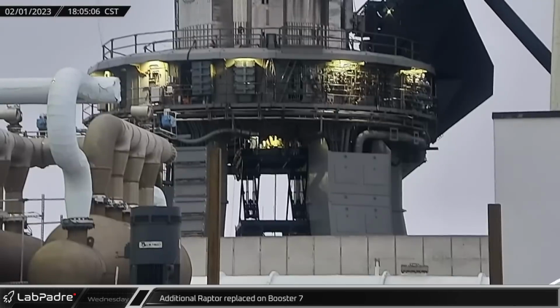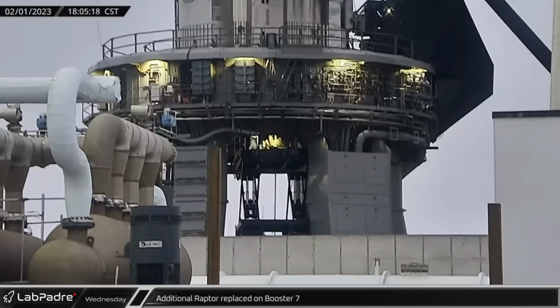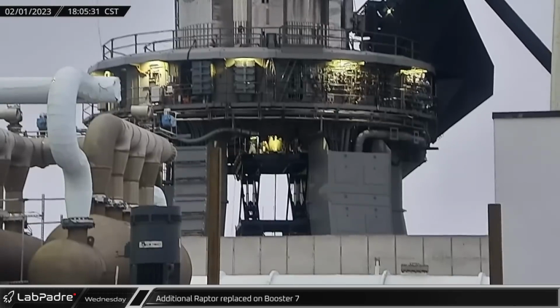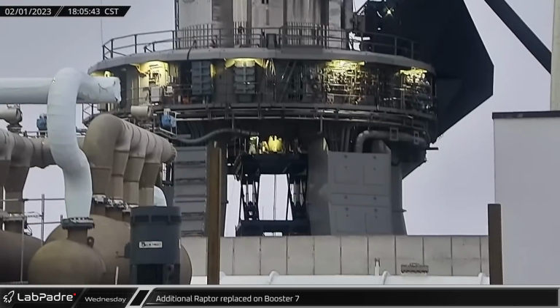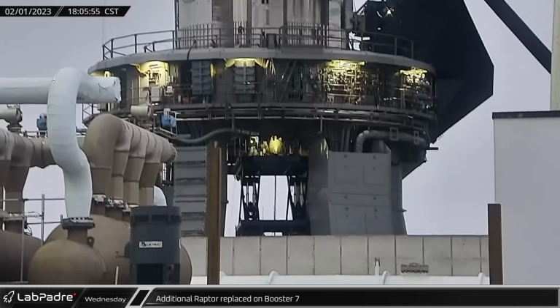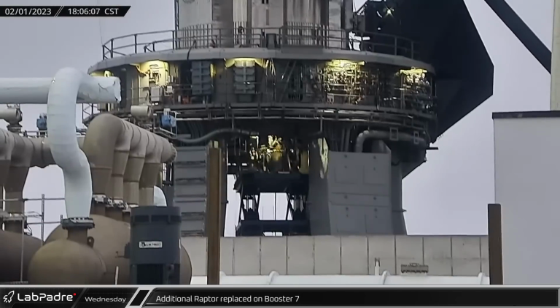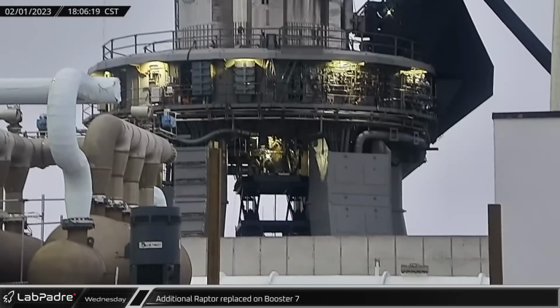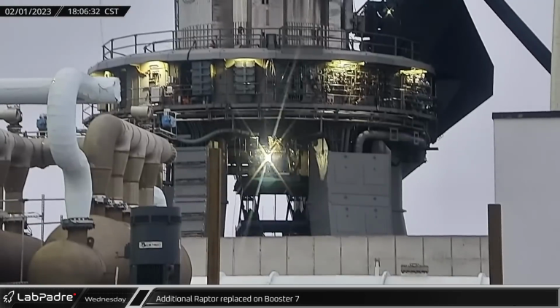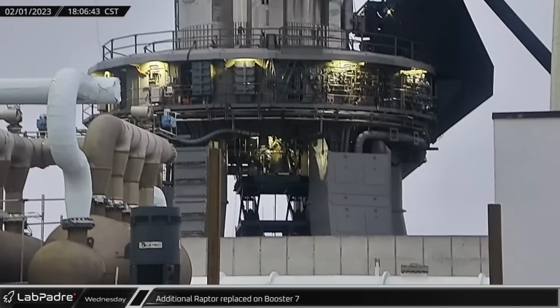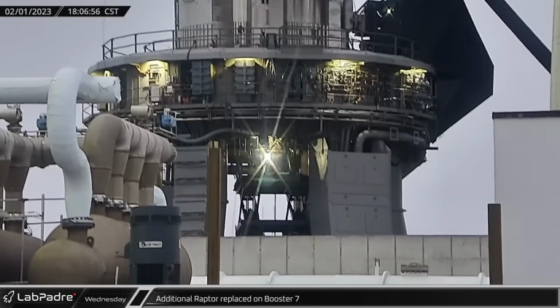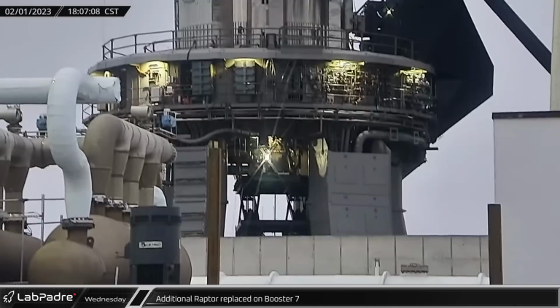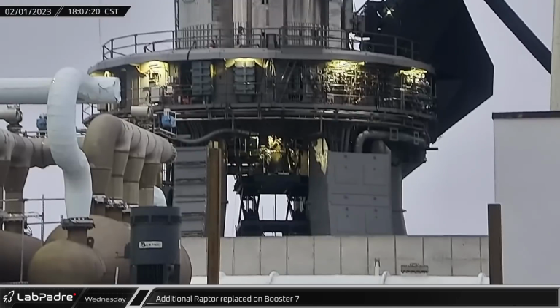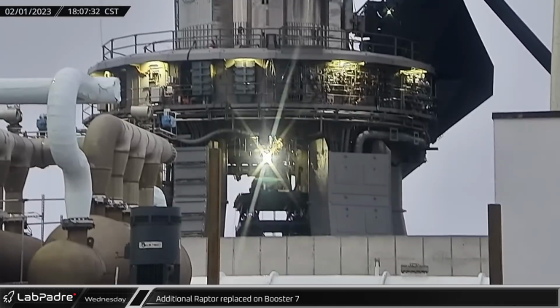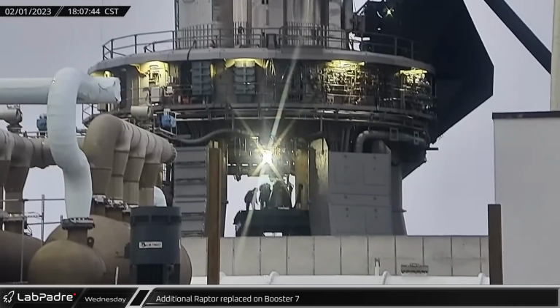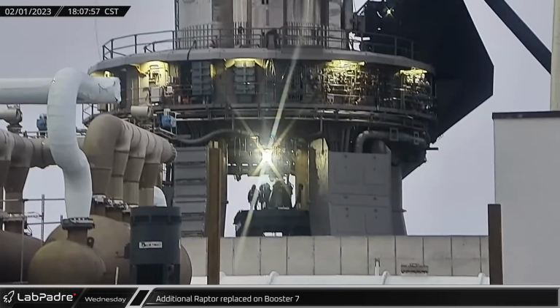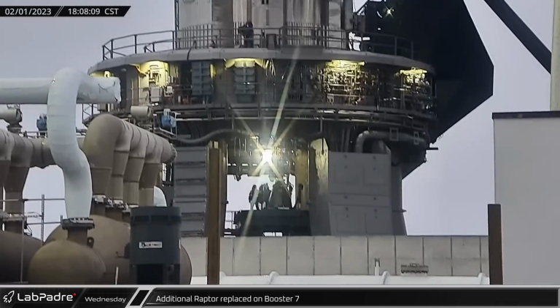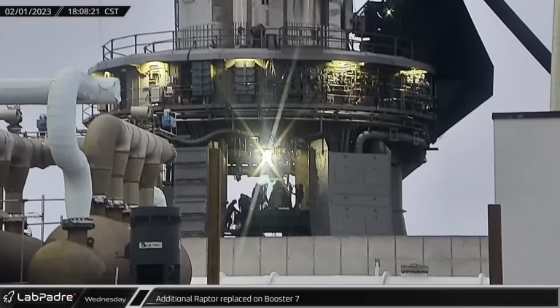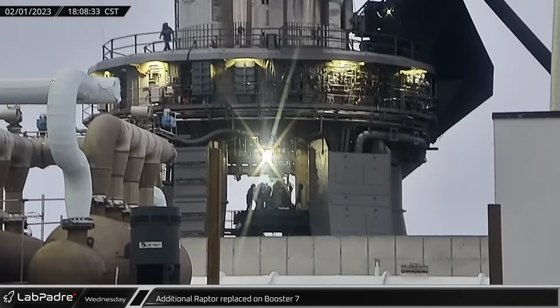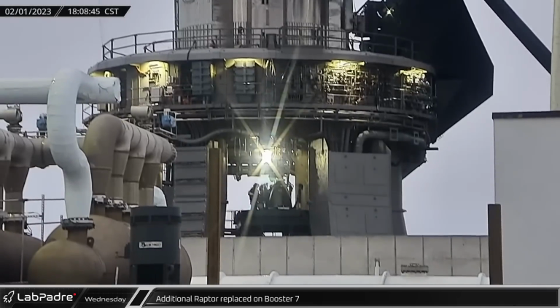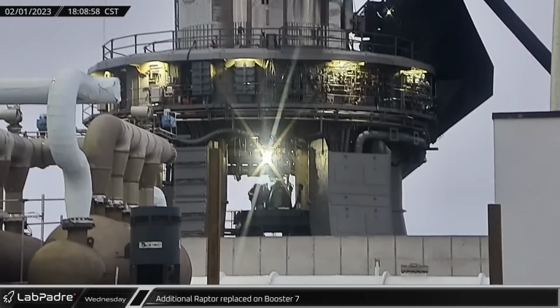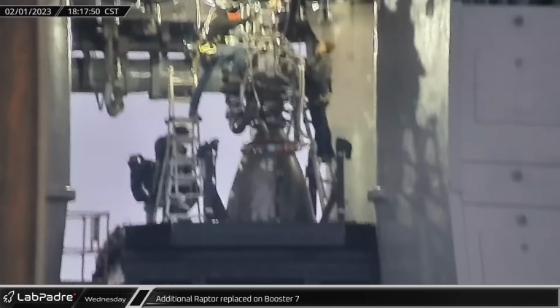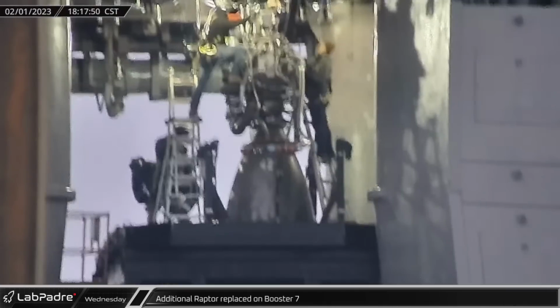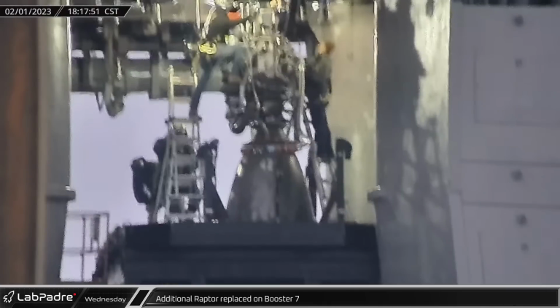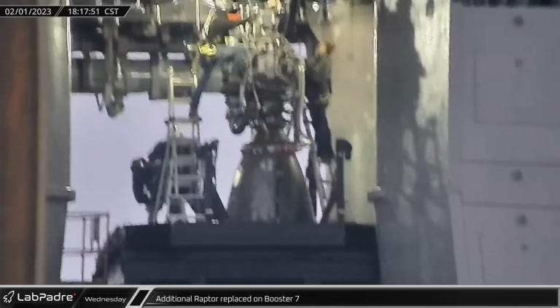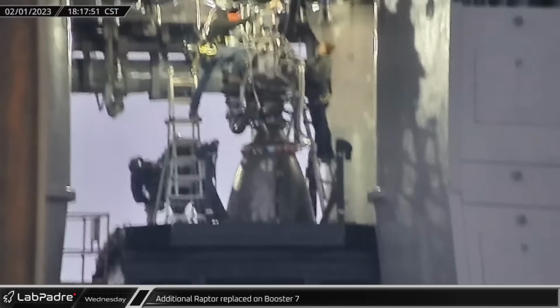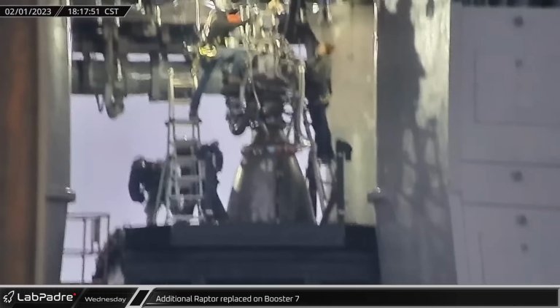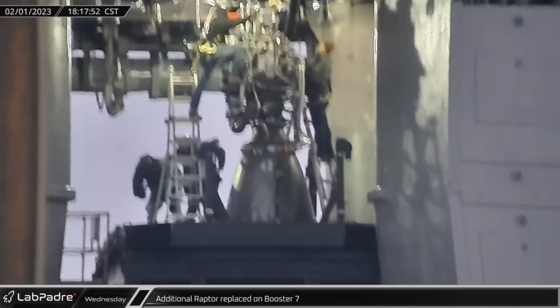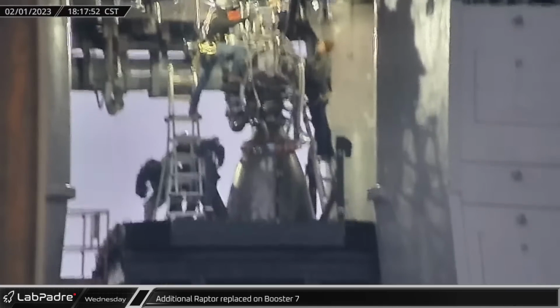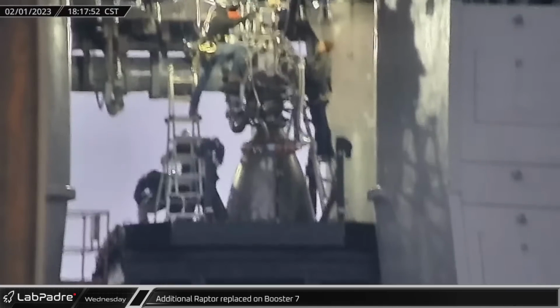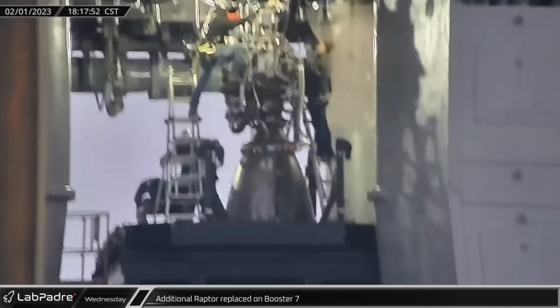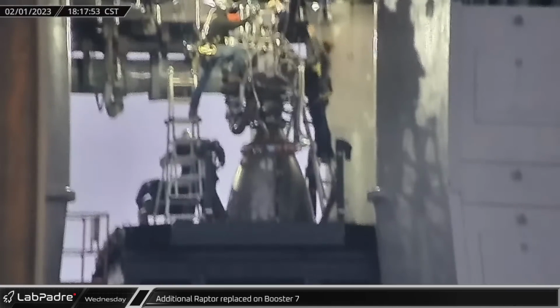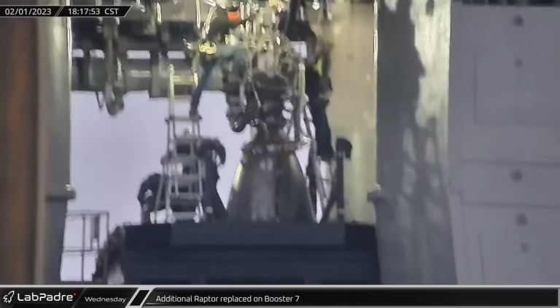A third Raptor was replaced on Wednesday and, to the surely chagrin of fans of Douglas Adams, the engine was number 42.